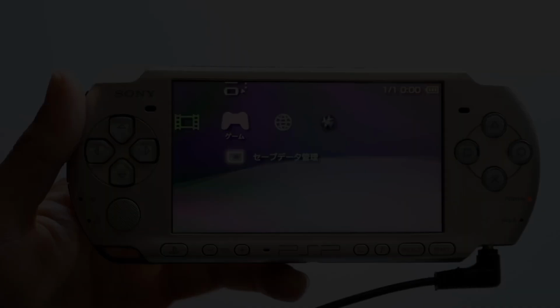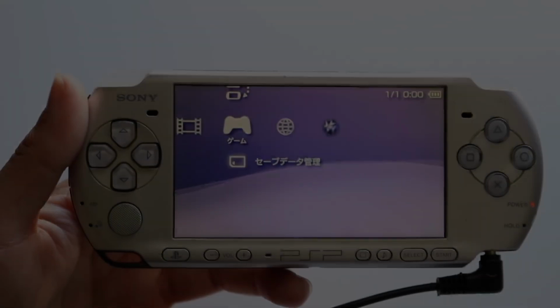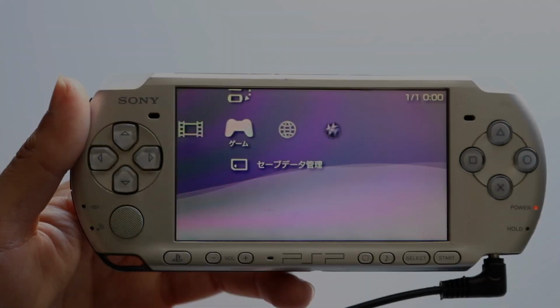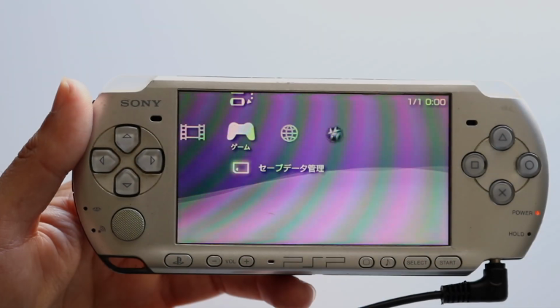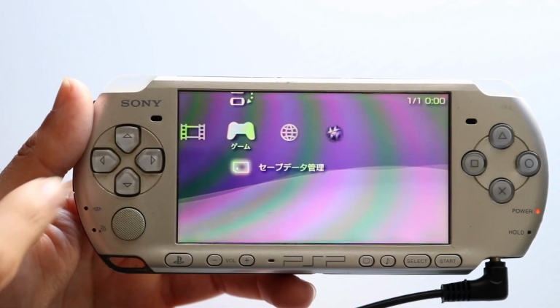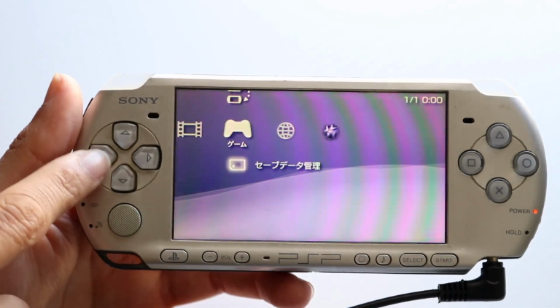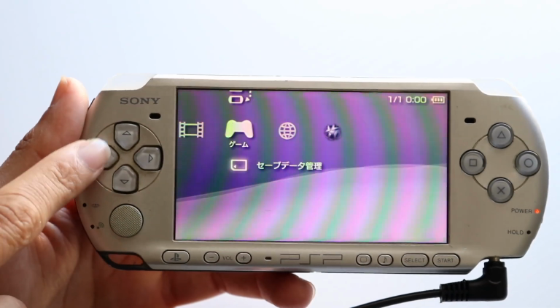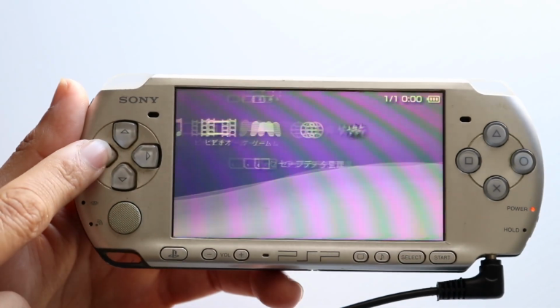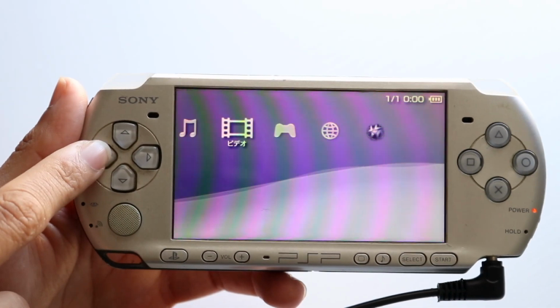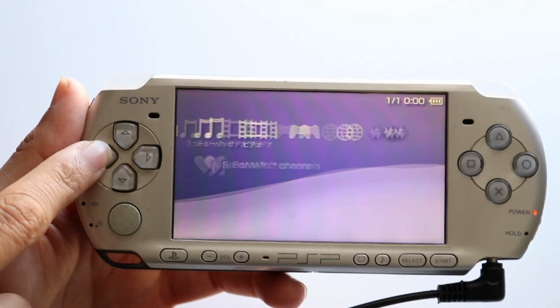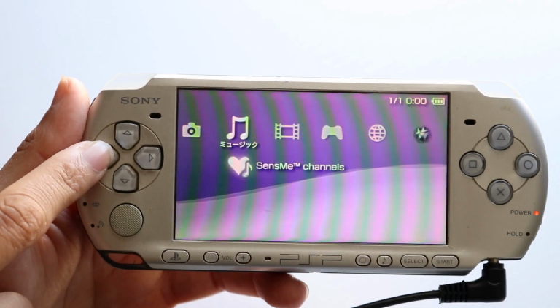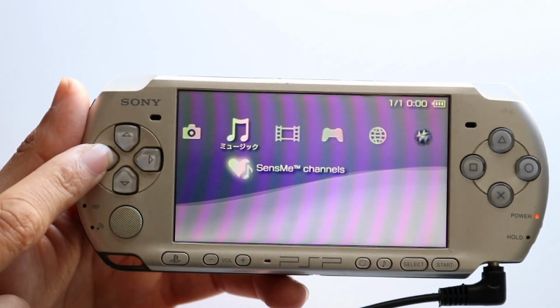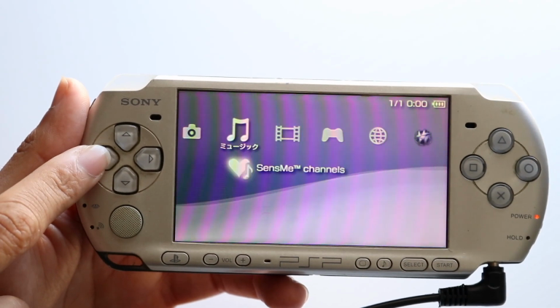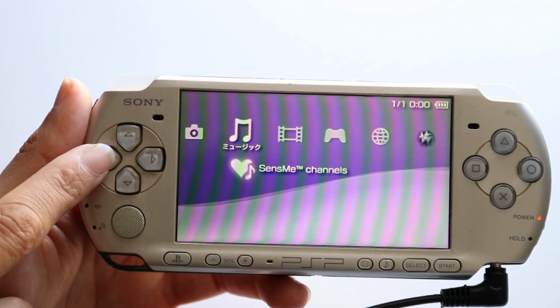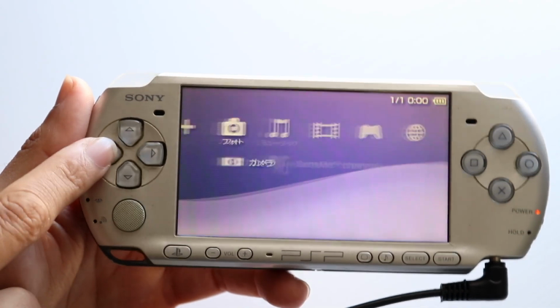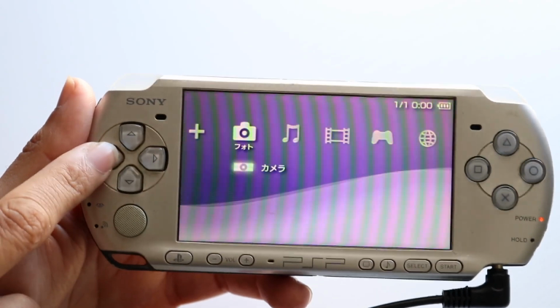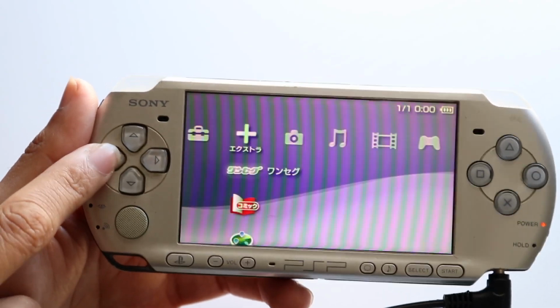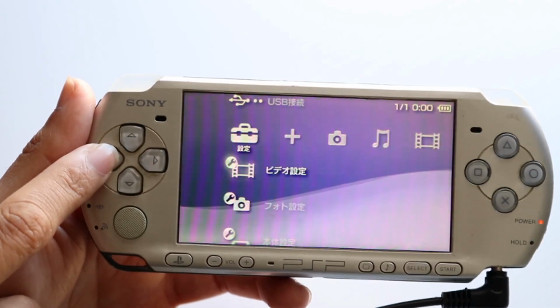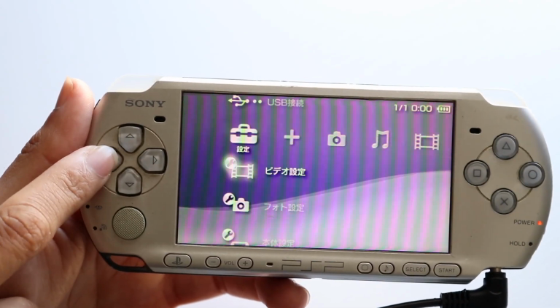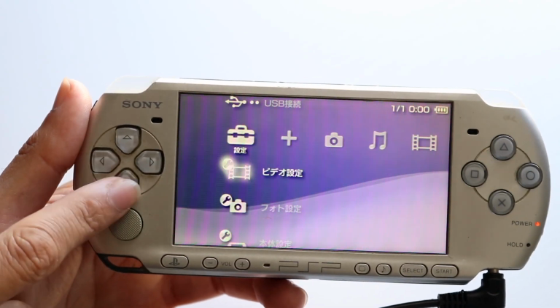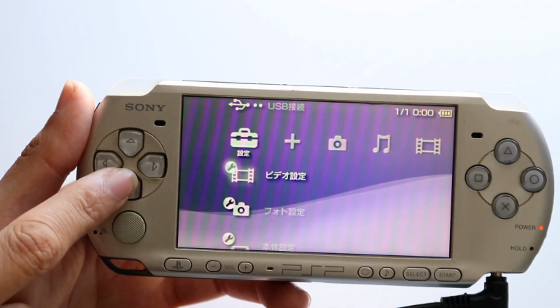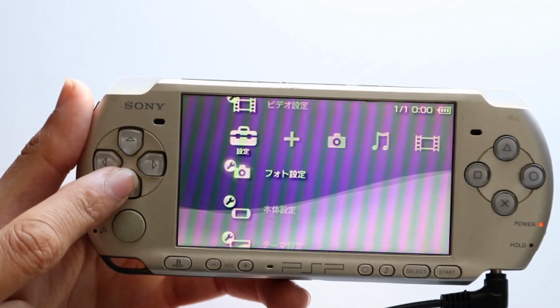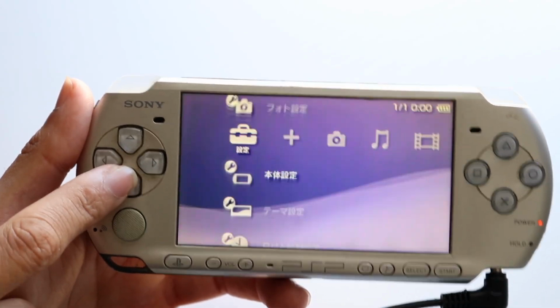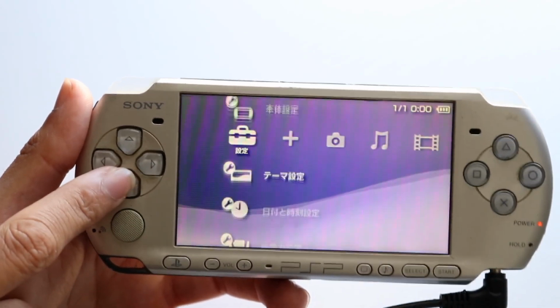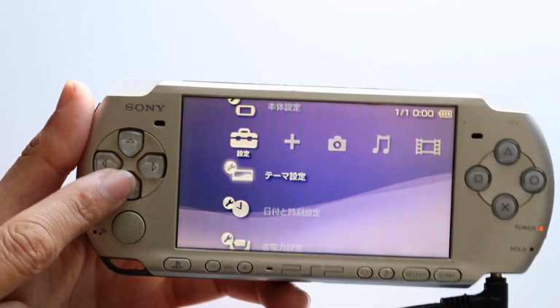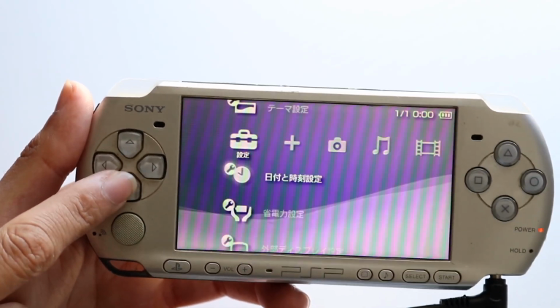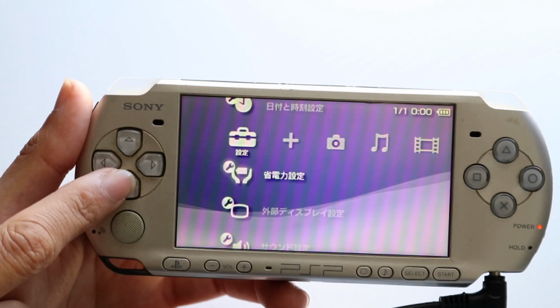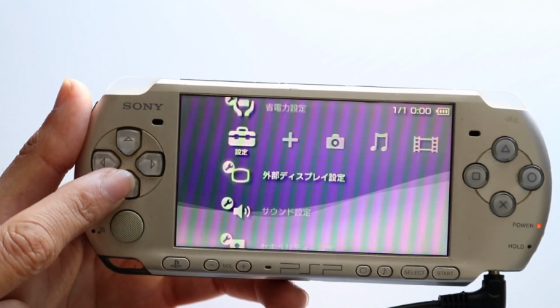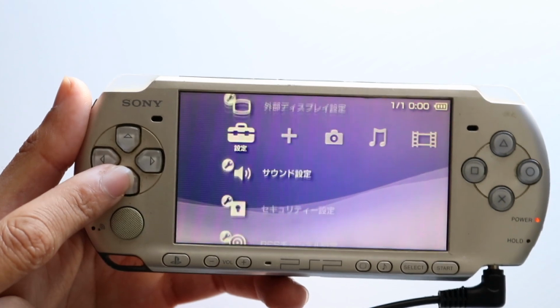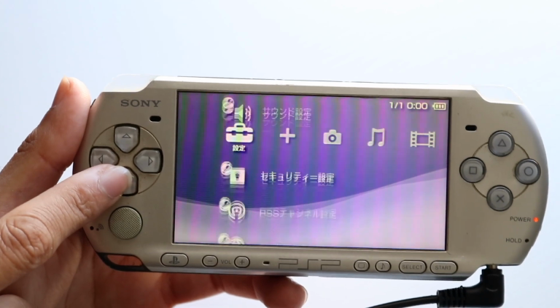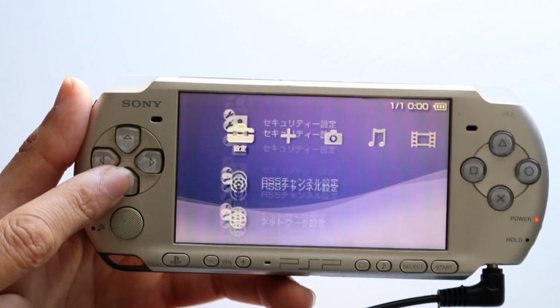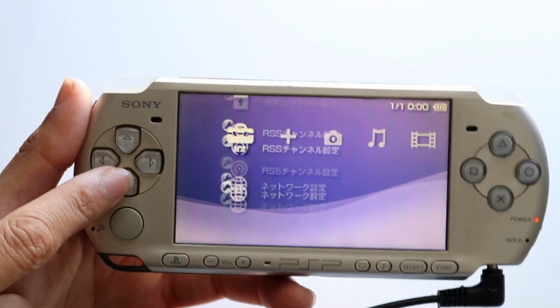So you might be in this really random situation where your PSP's Wi-Fi is just not working. This can happen for a couple of different reasons.